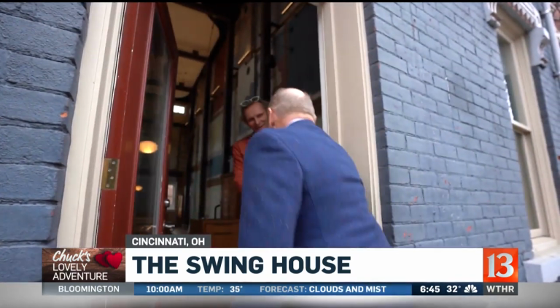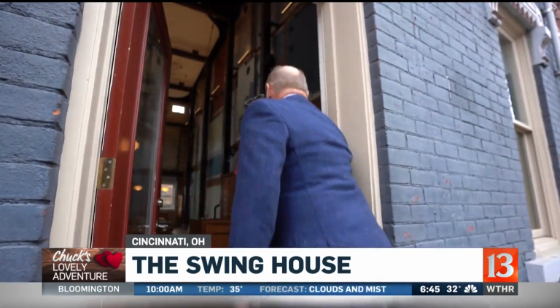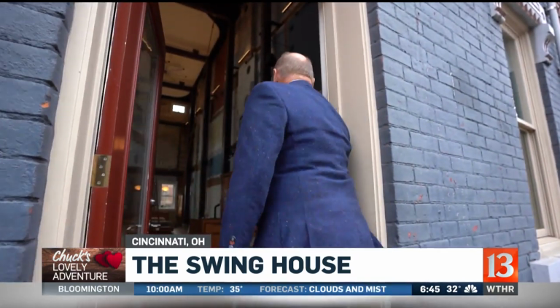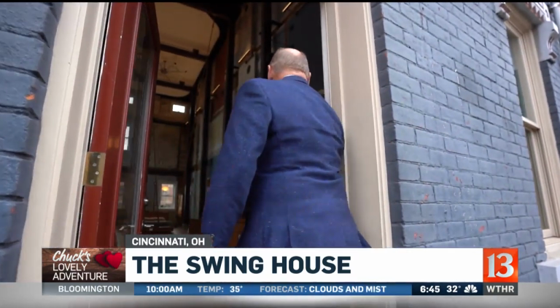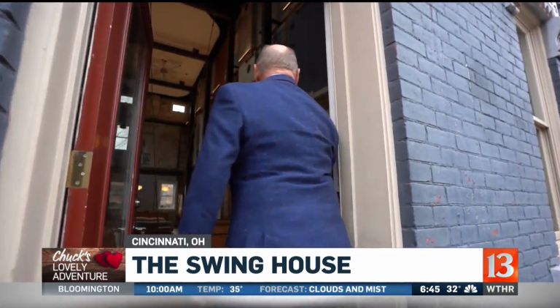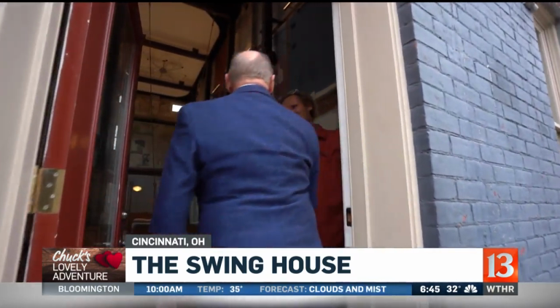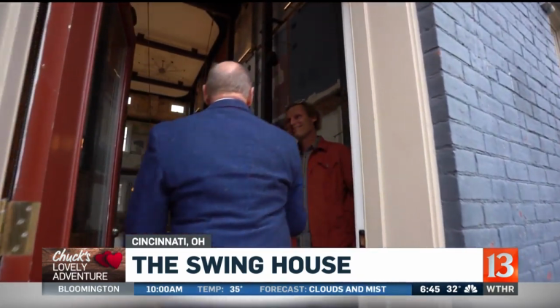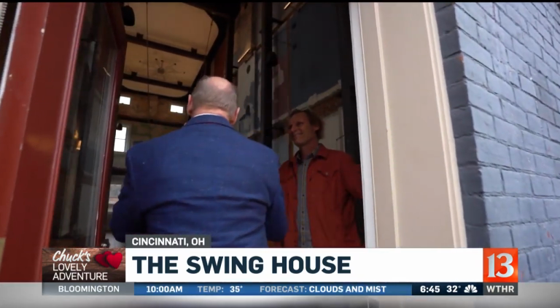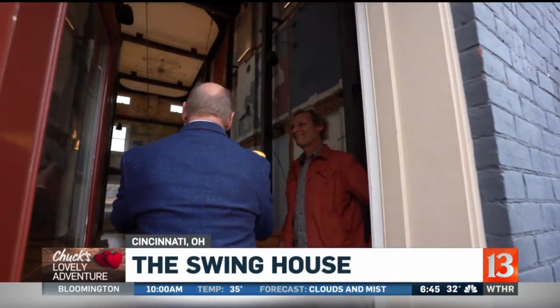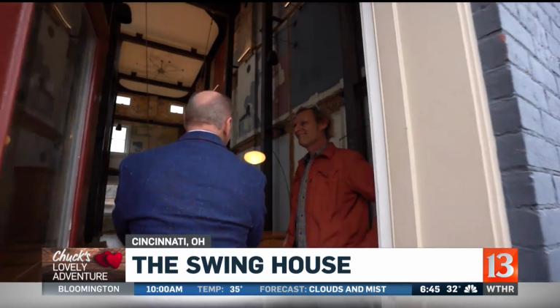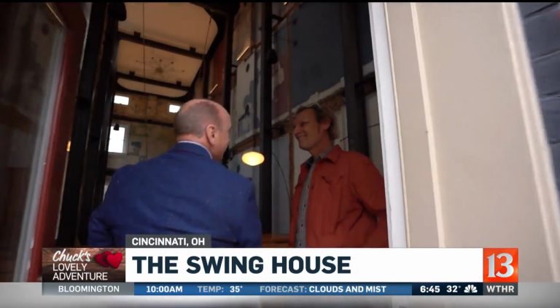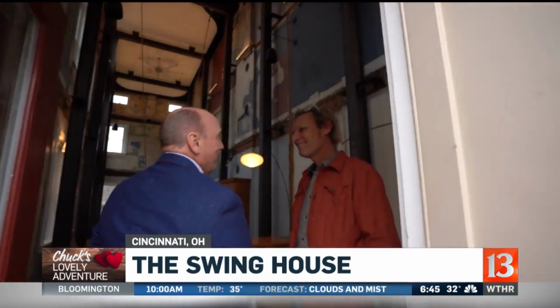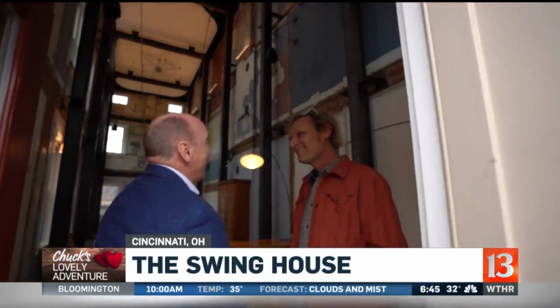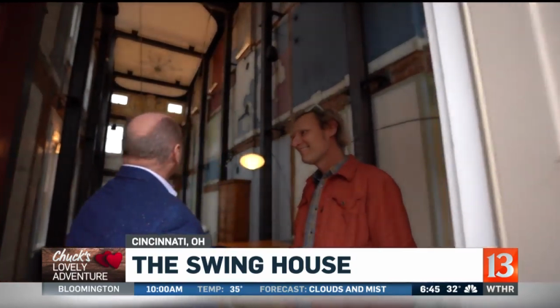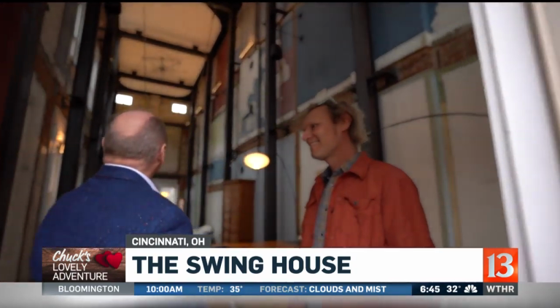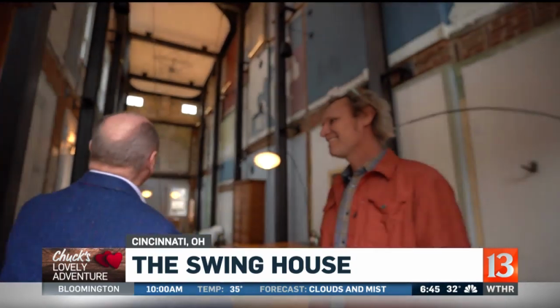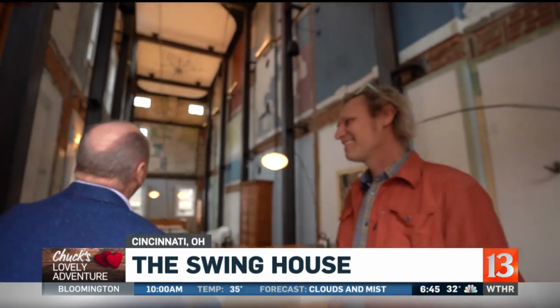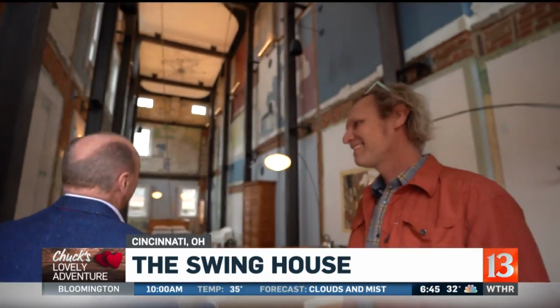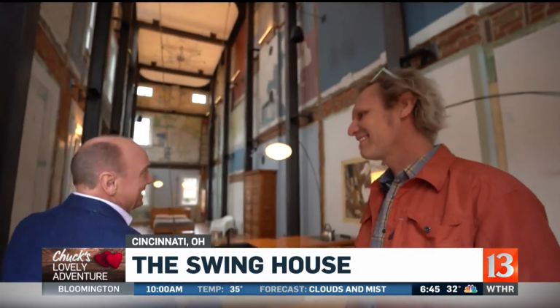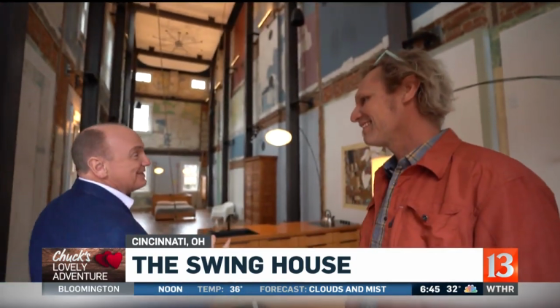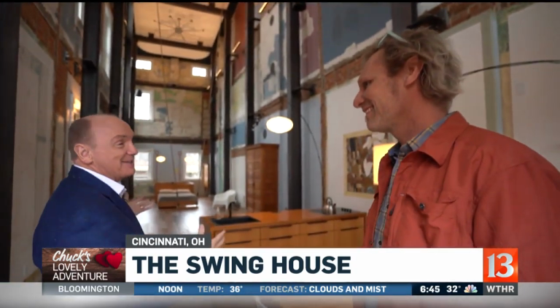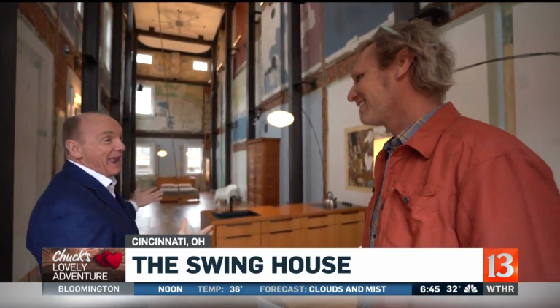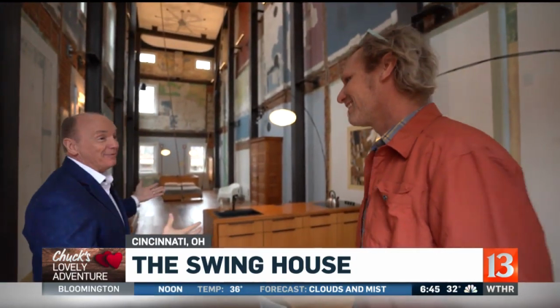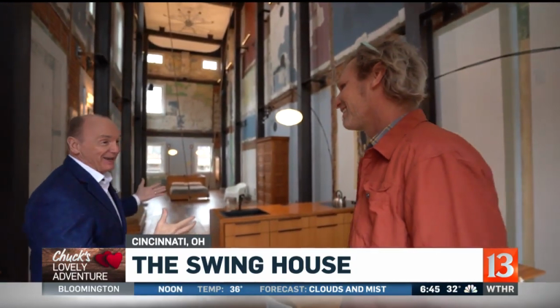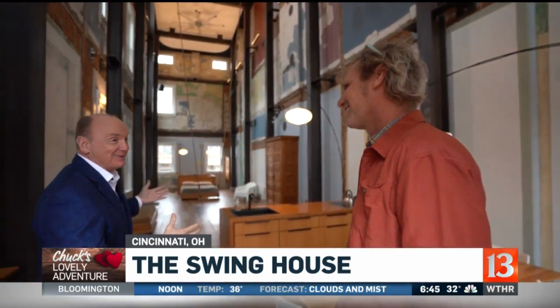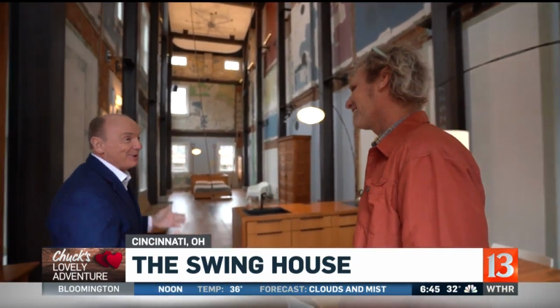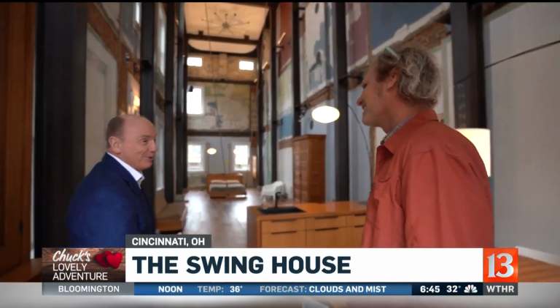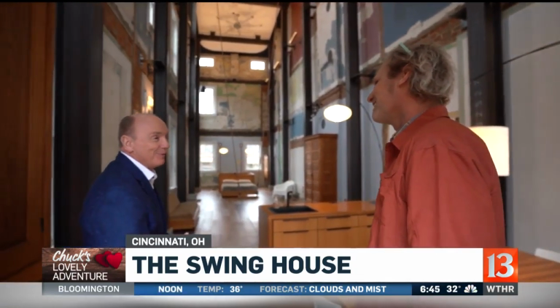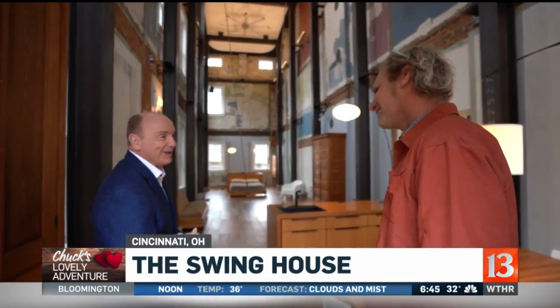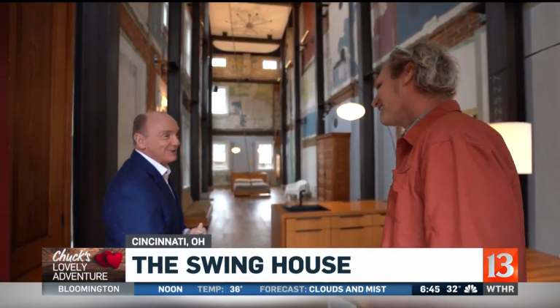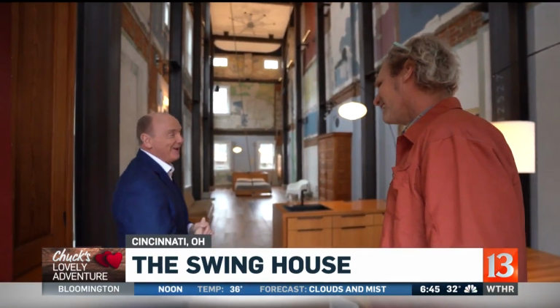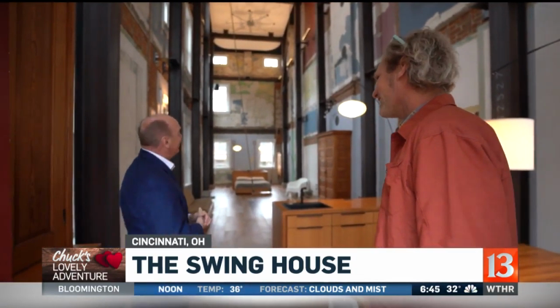How are you? Good to see you, man. Wow, this is as advertised. What a beautiful place you have.